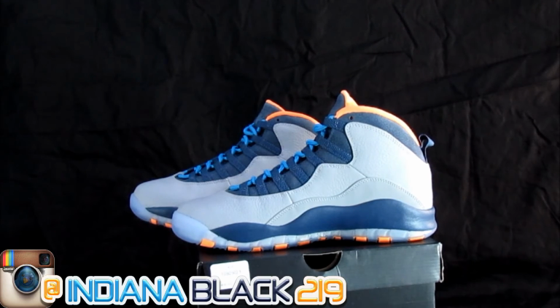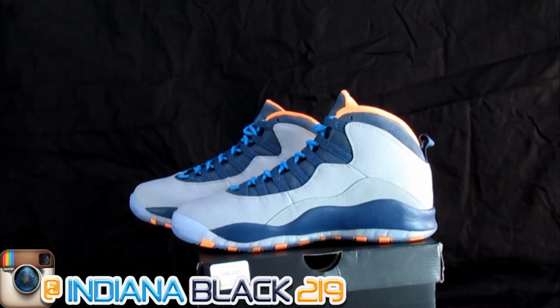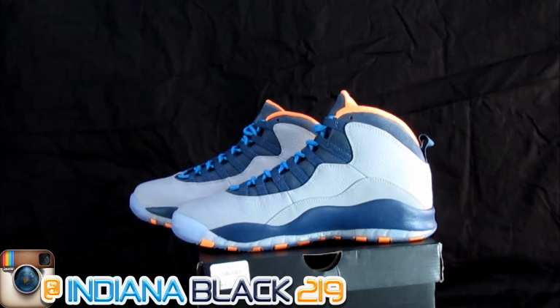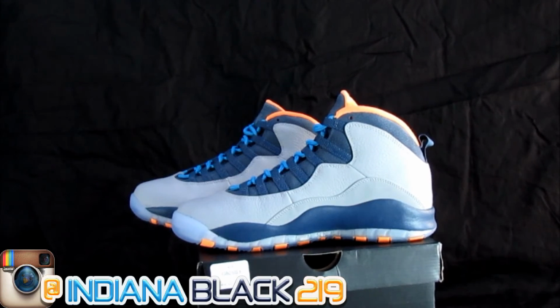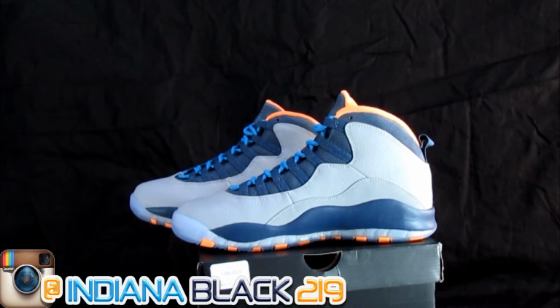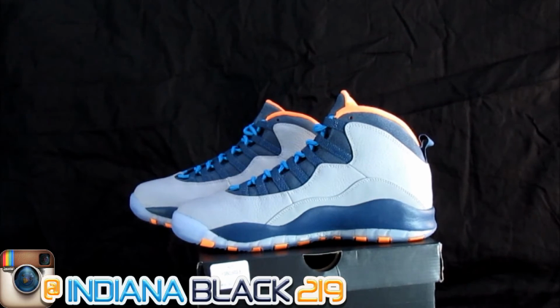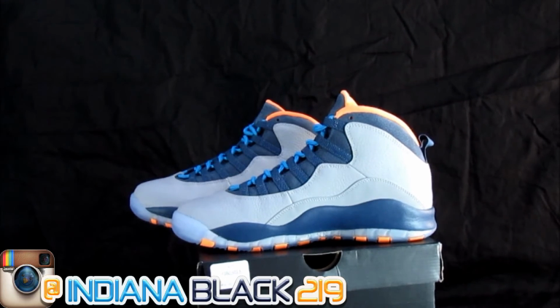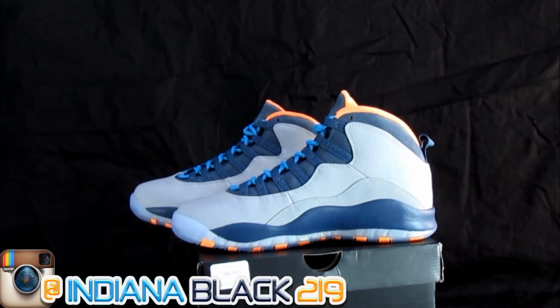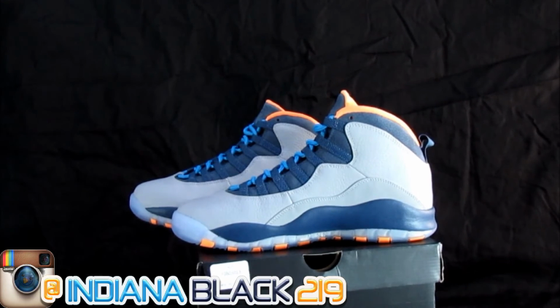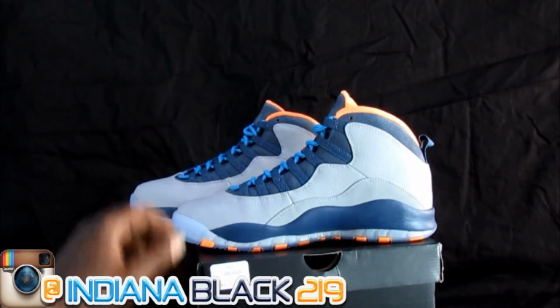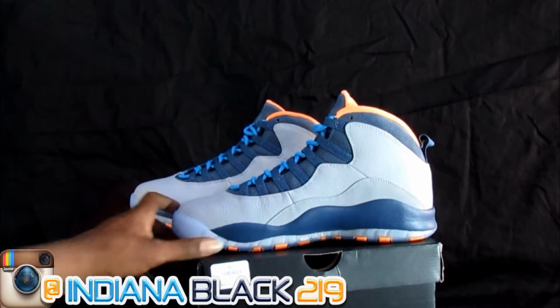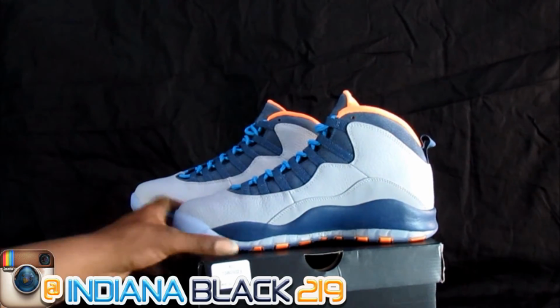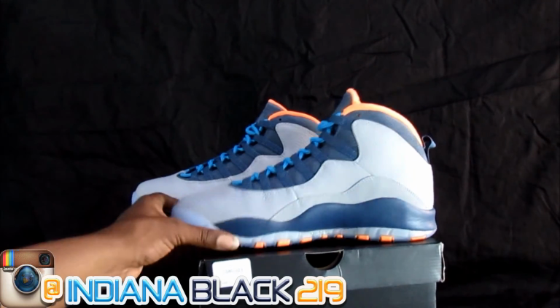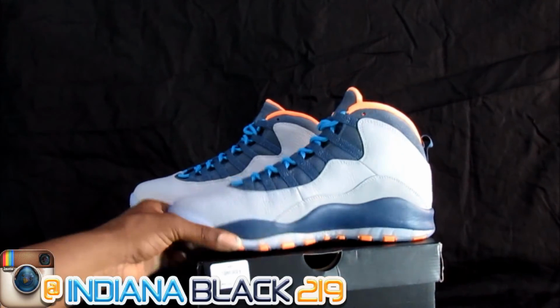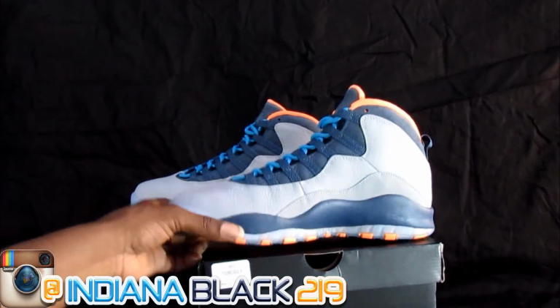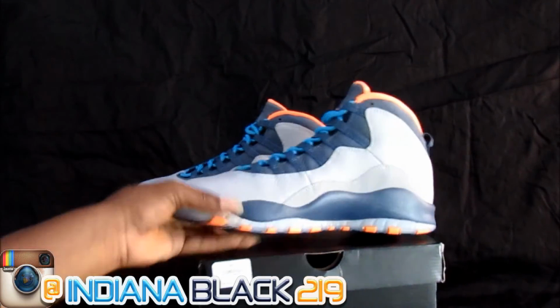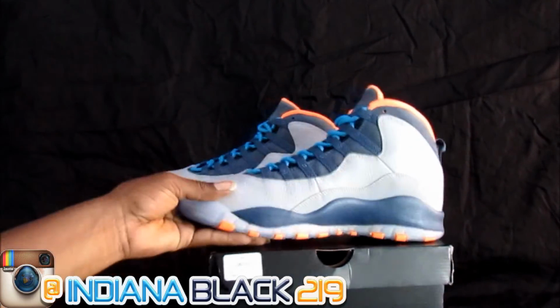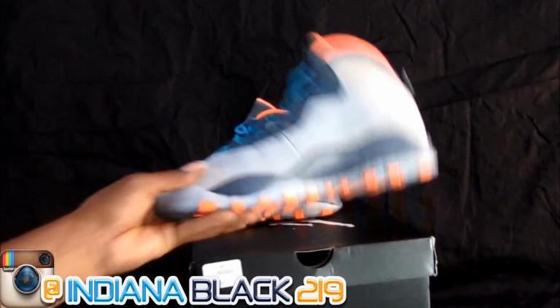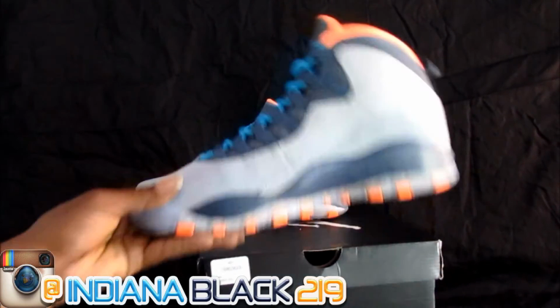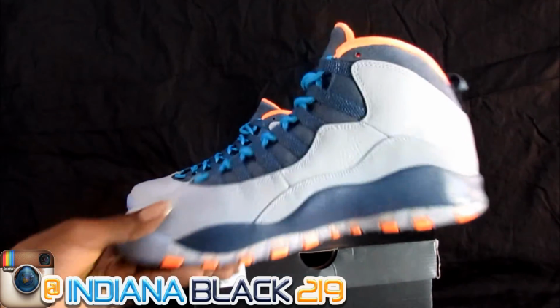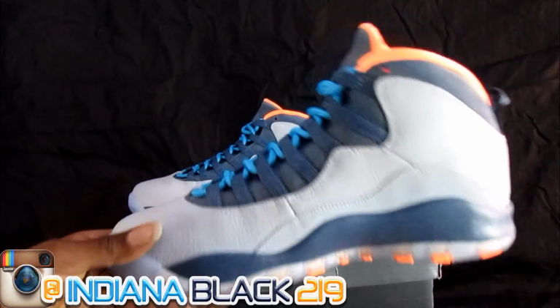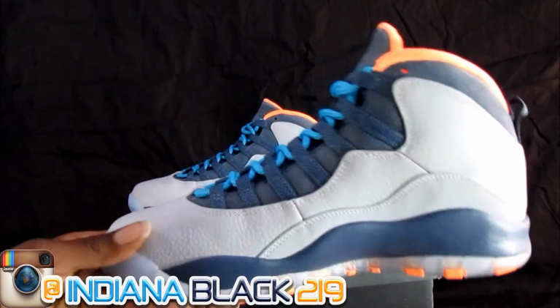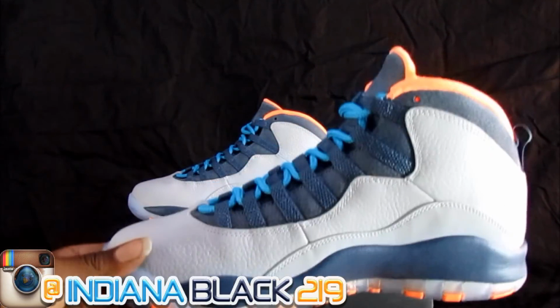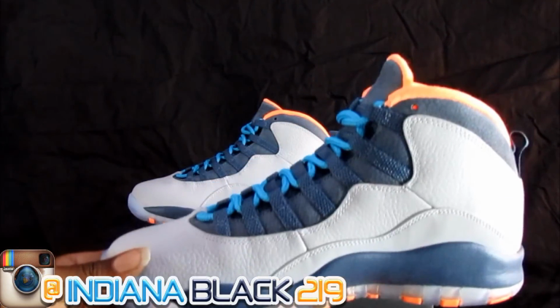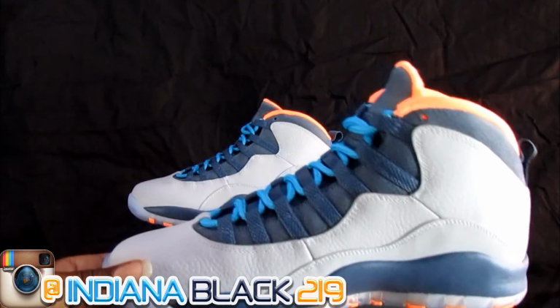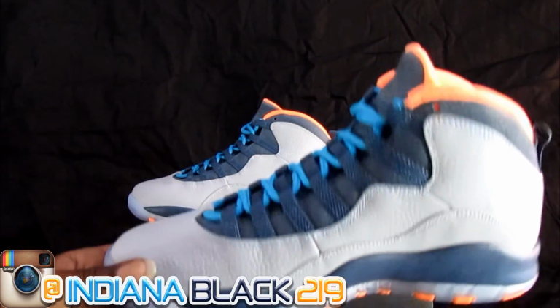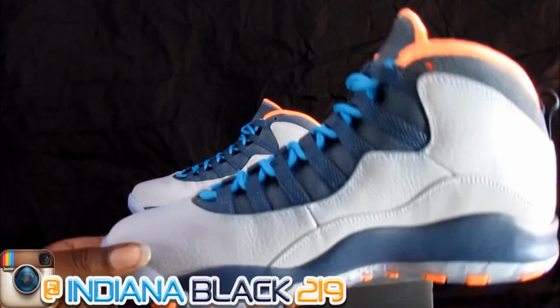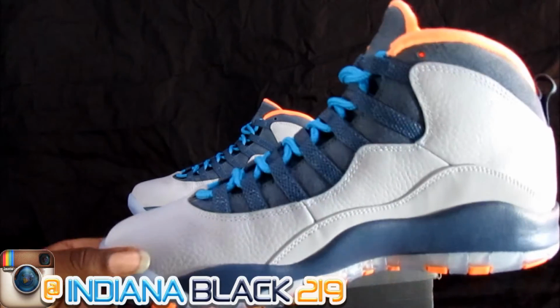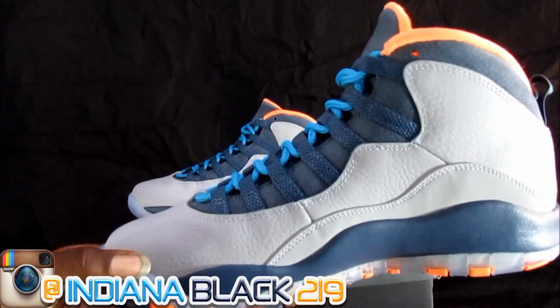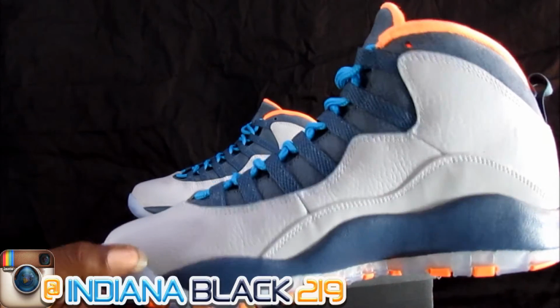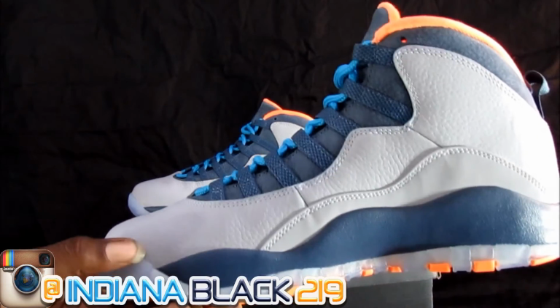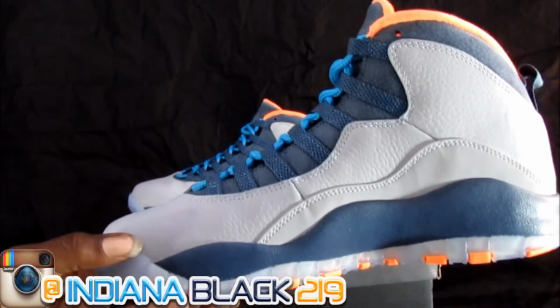Bobcat 10s, man. People never even seen it. Jordan never even wore these itself, man. You understand what I'm saying?